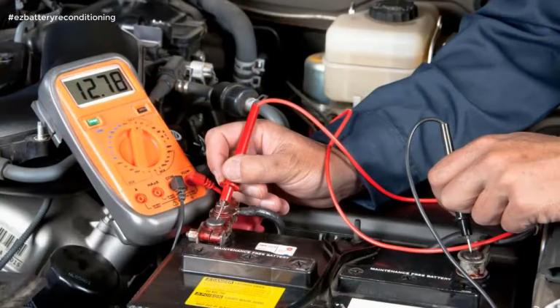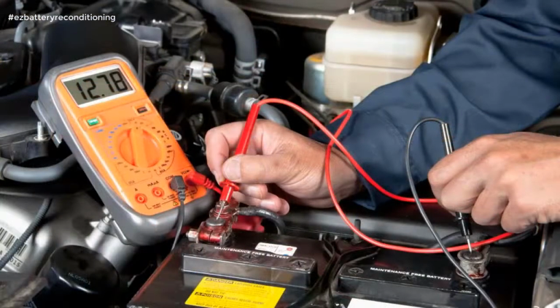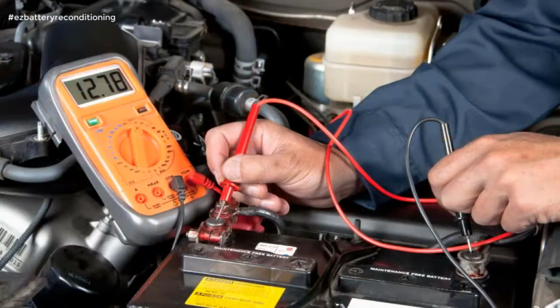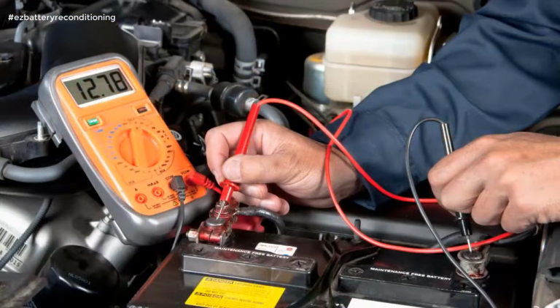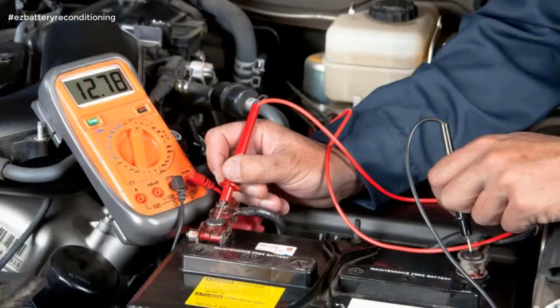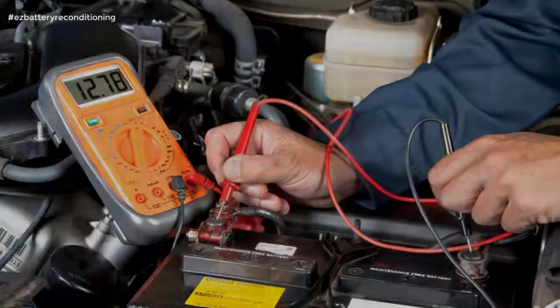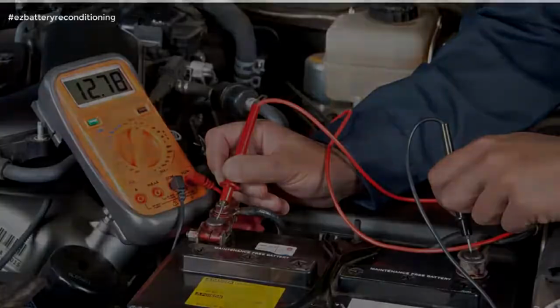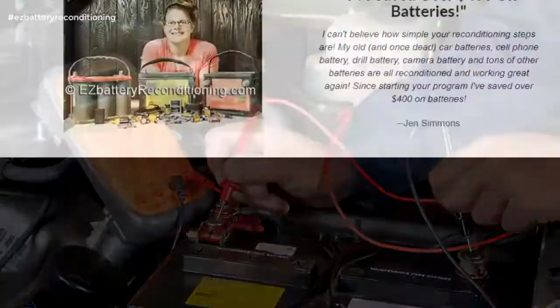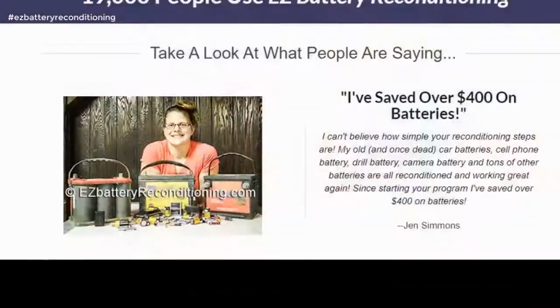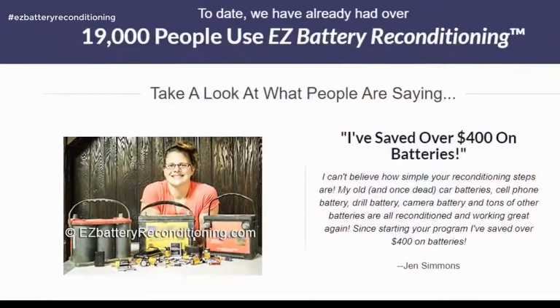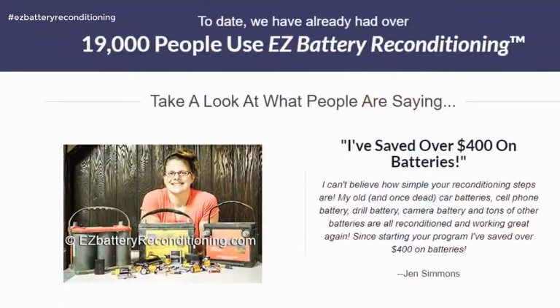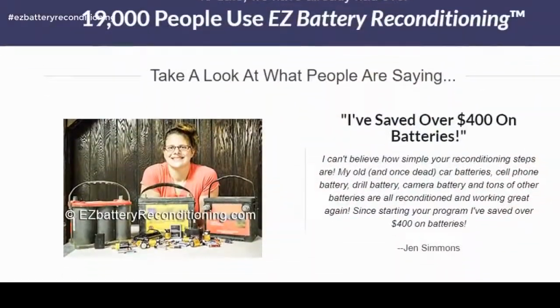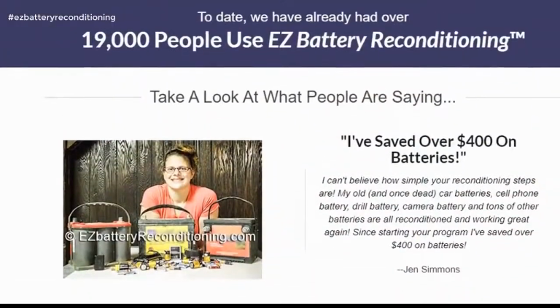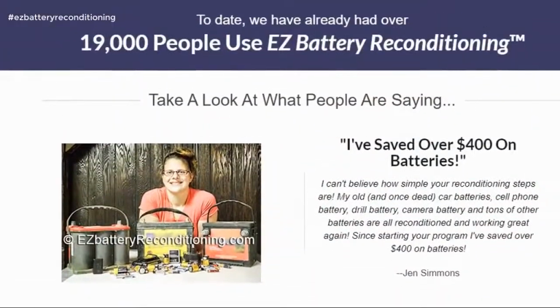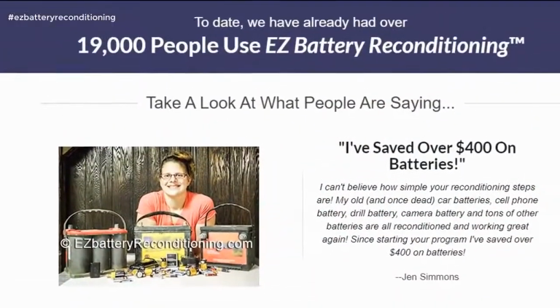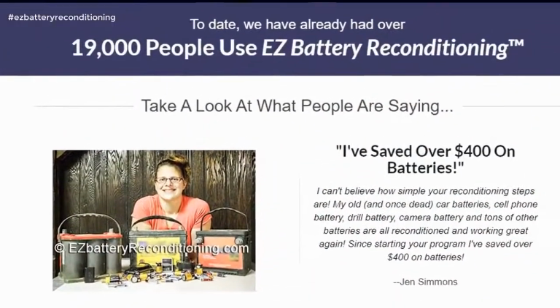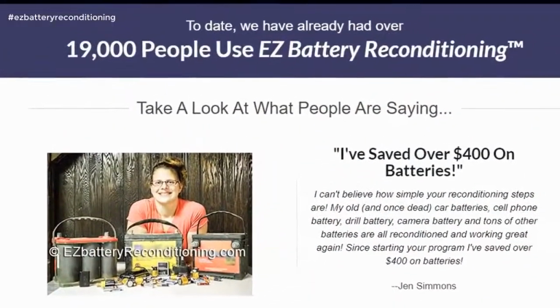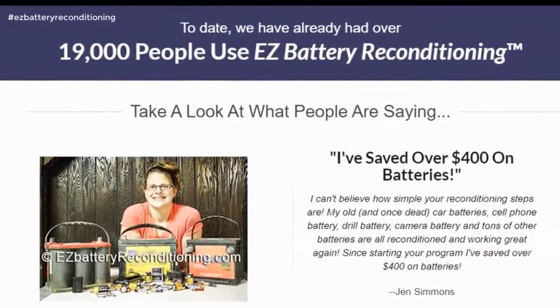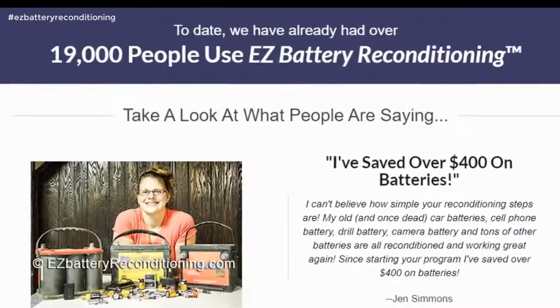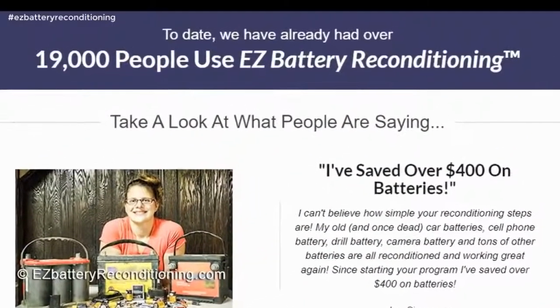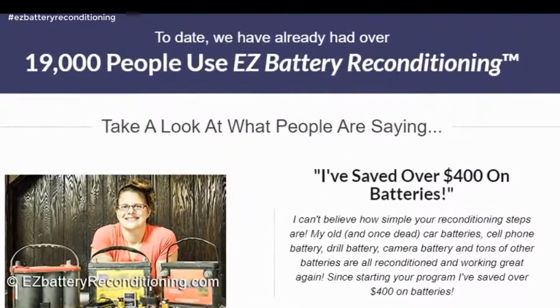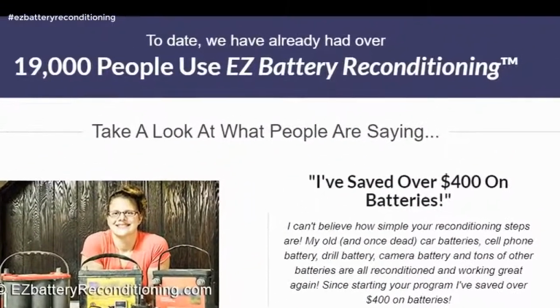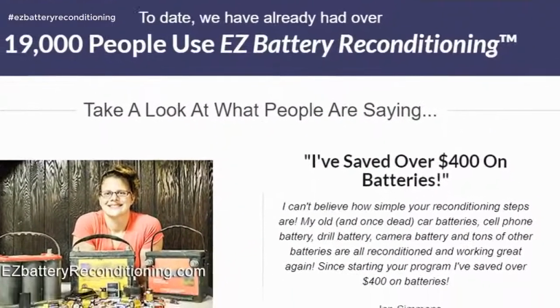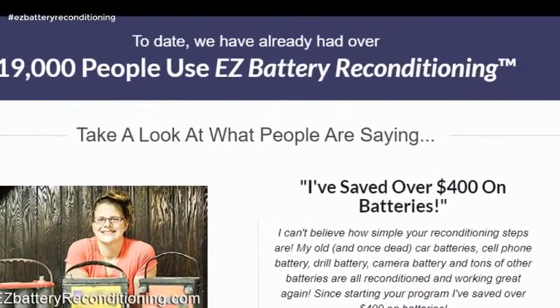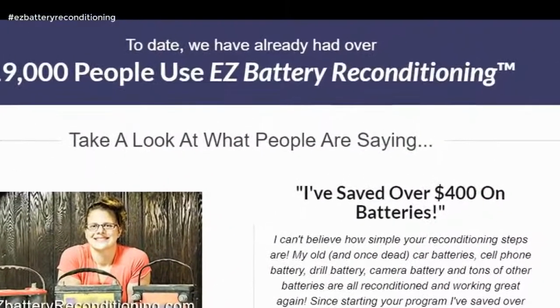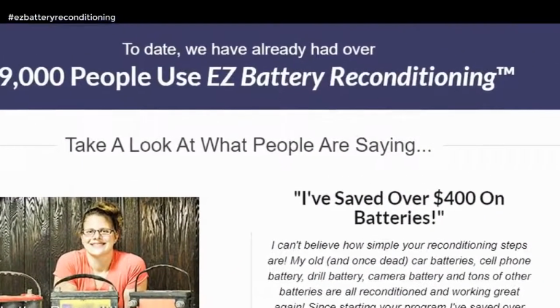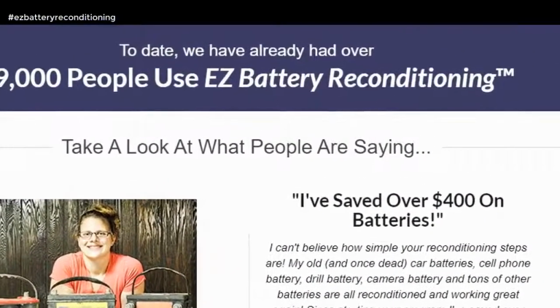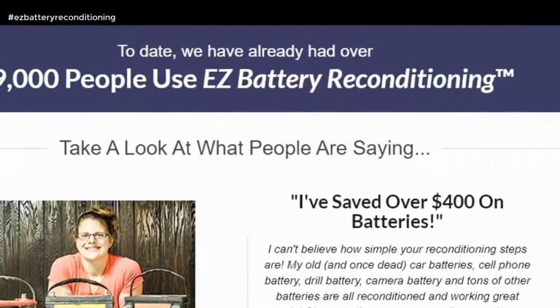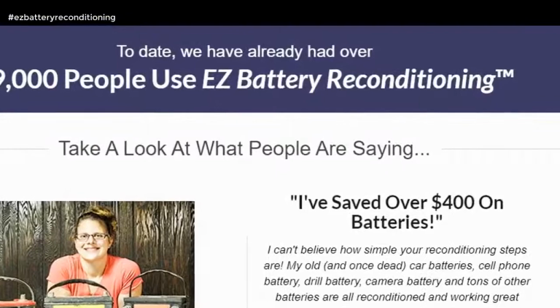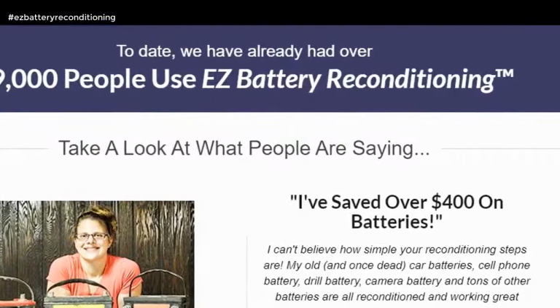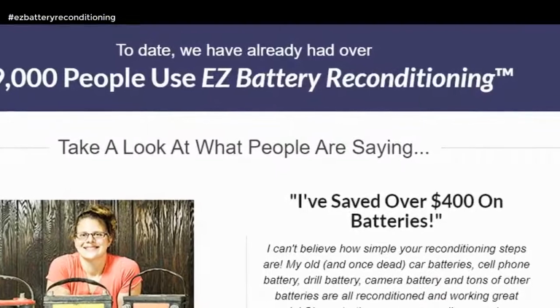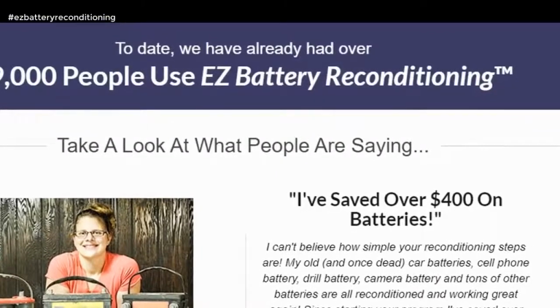Today, we have already had over 19,000 people use Easy Battery Reconditioning. Take a look at what people are saying.